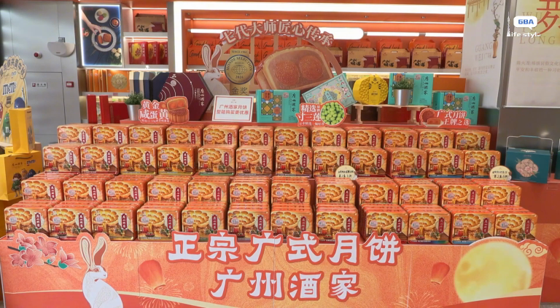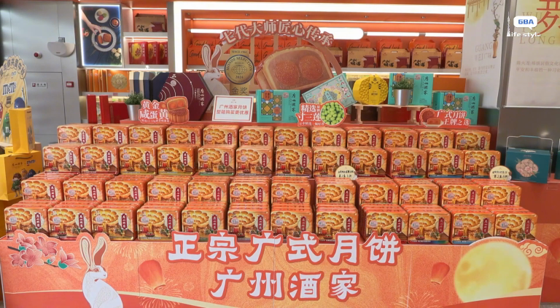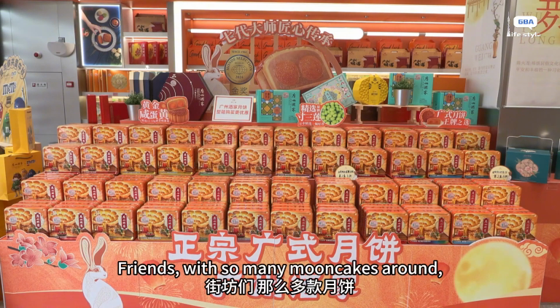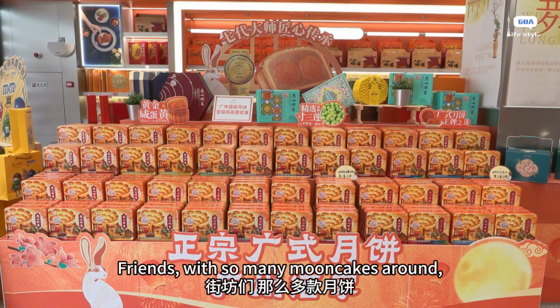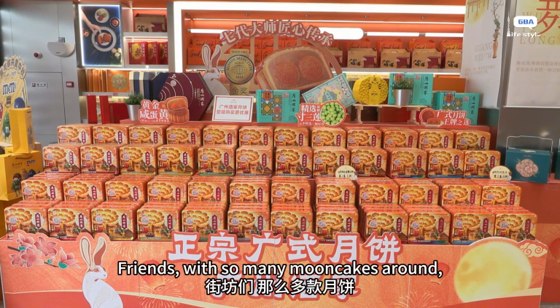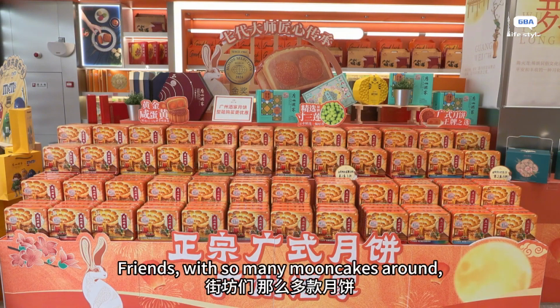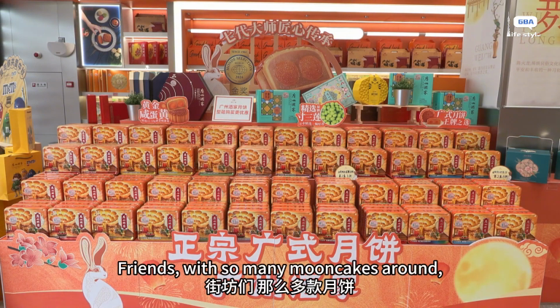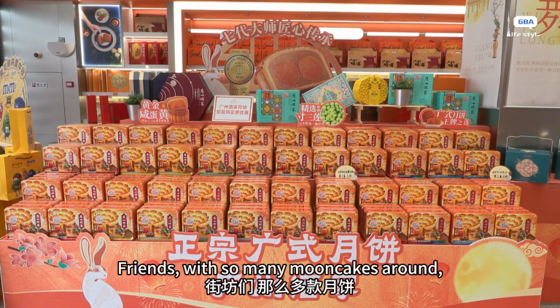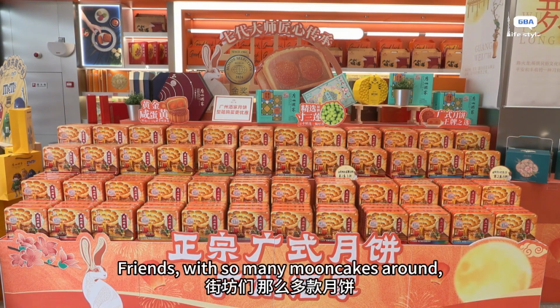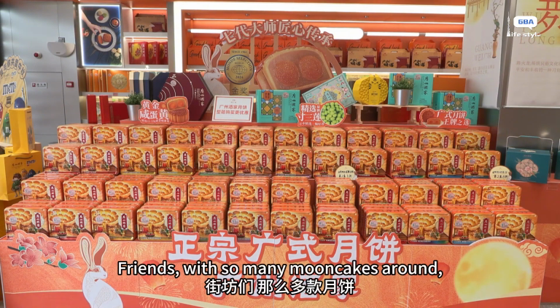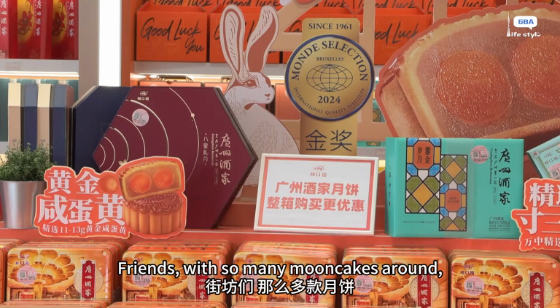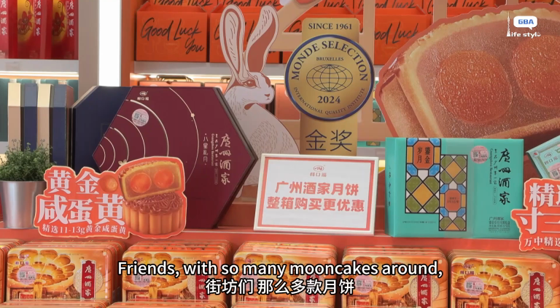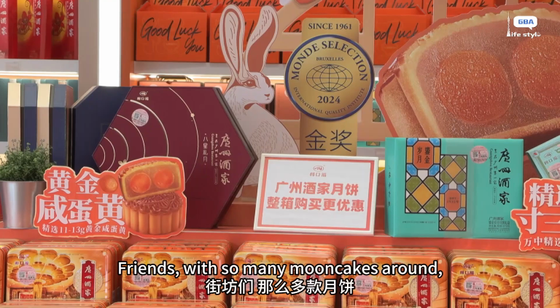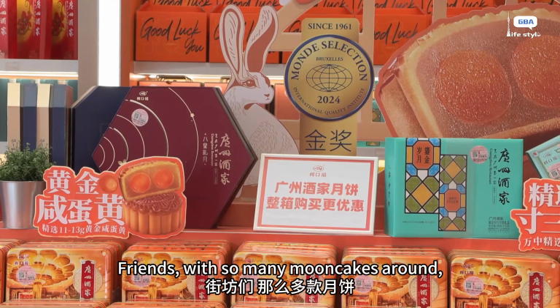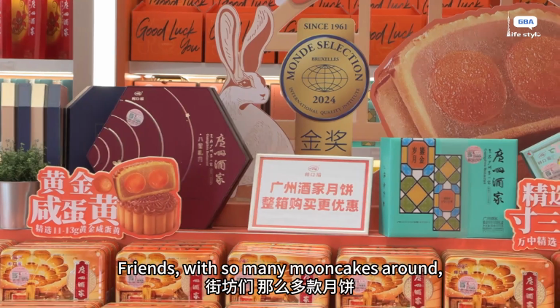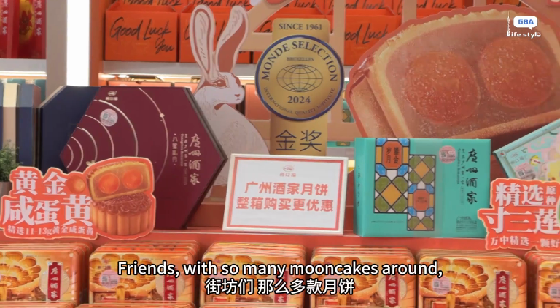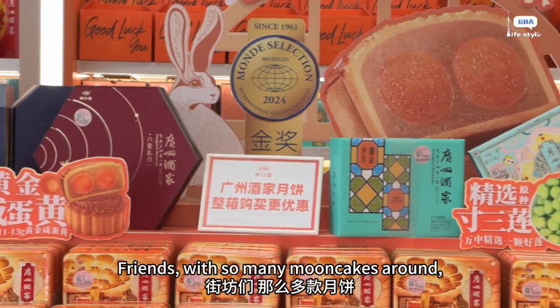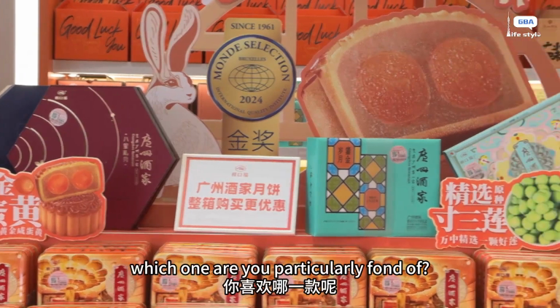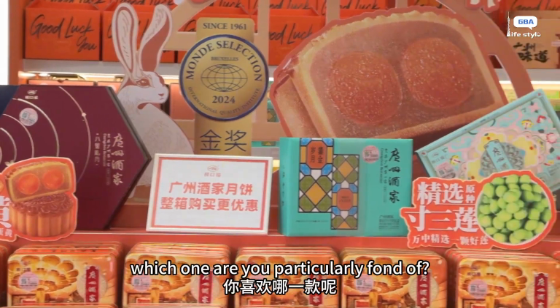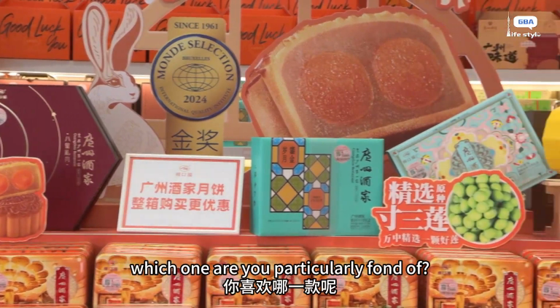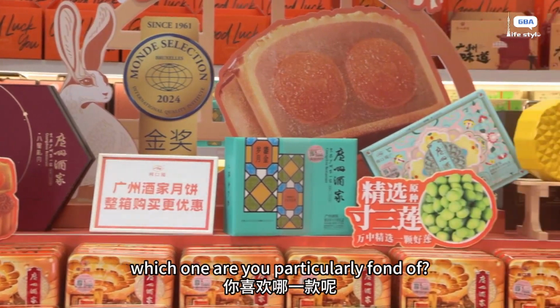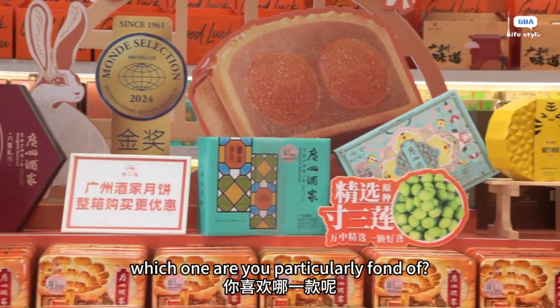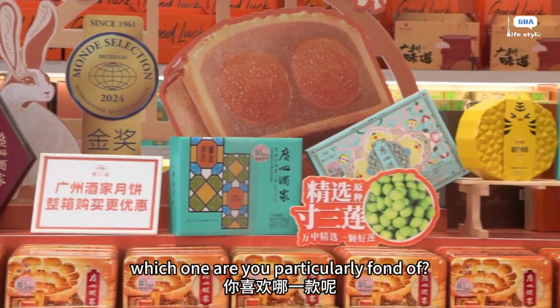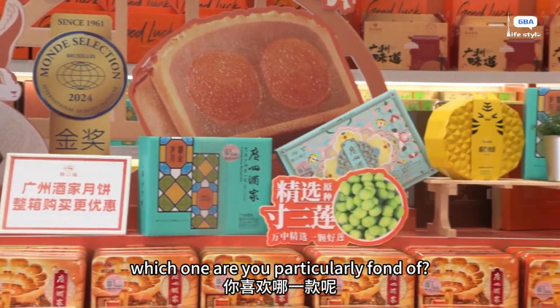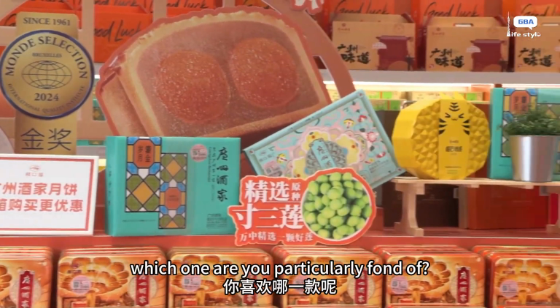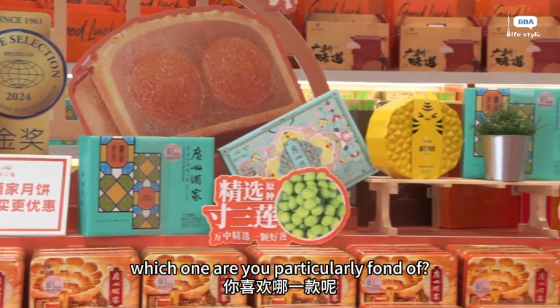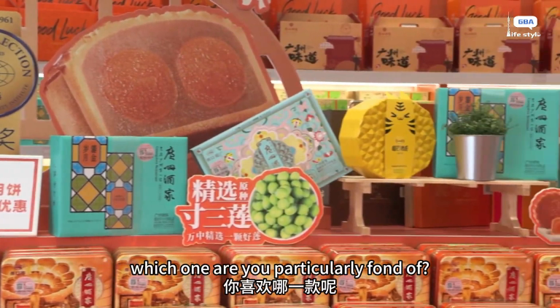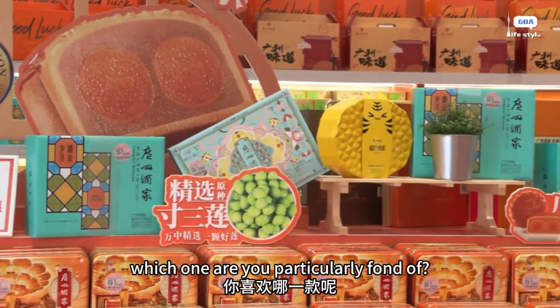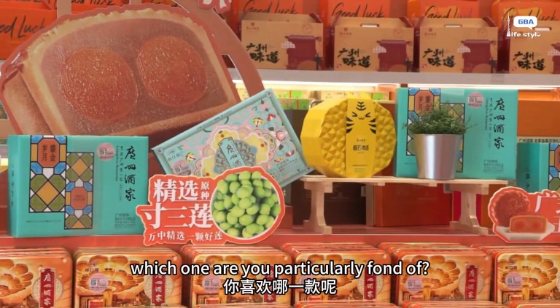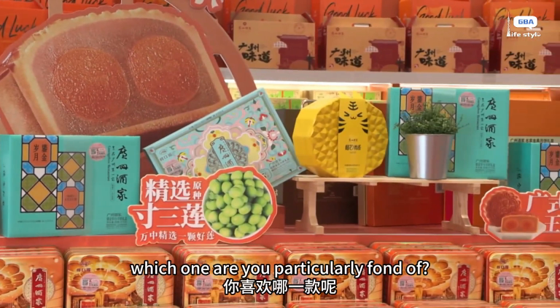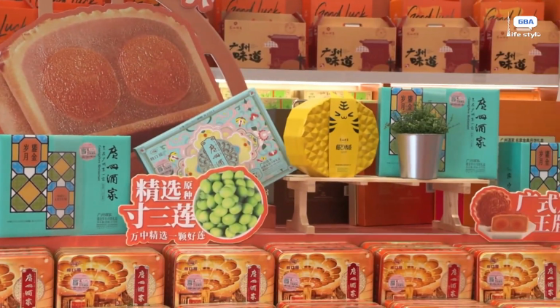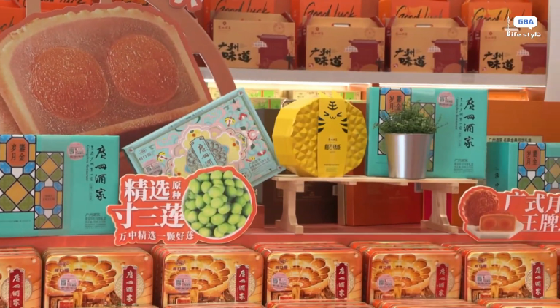Friends, with so many mooncakes around, which ones are you particularly fond of?